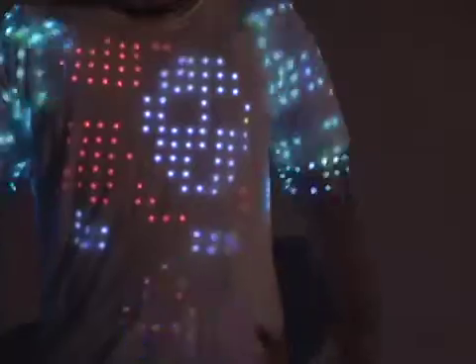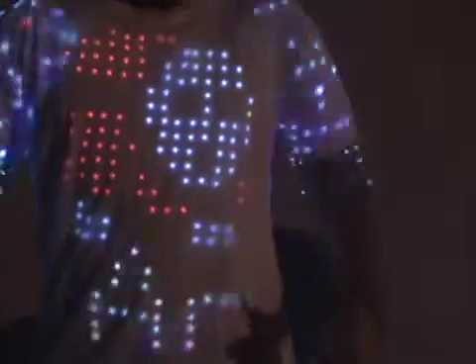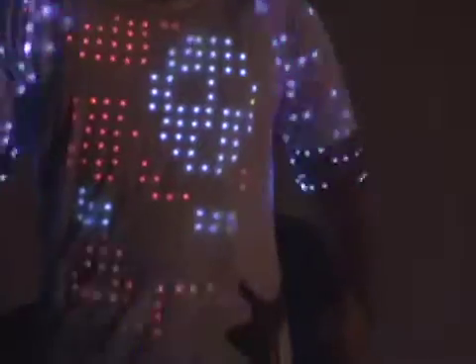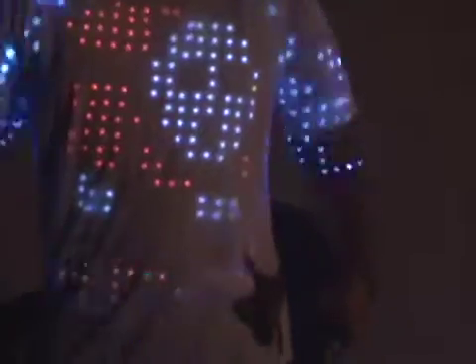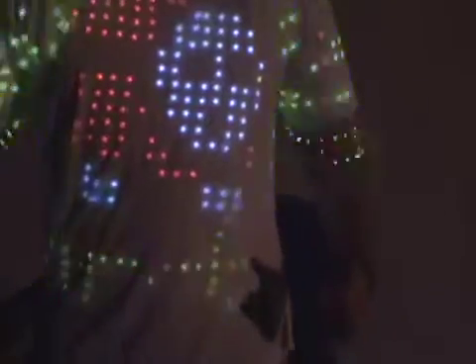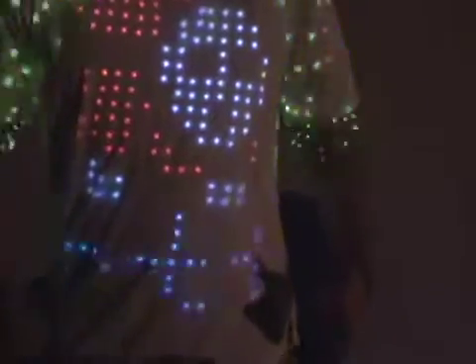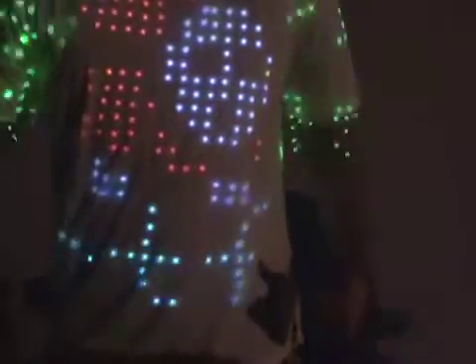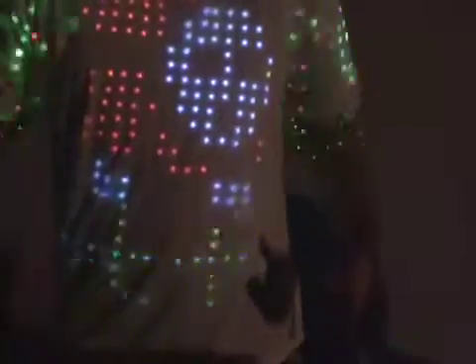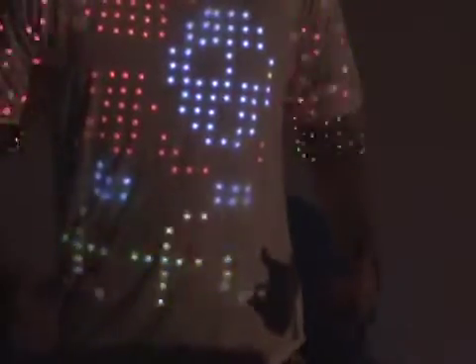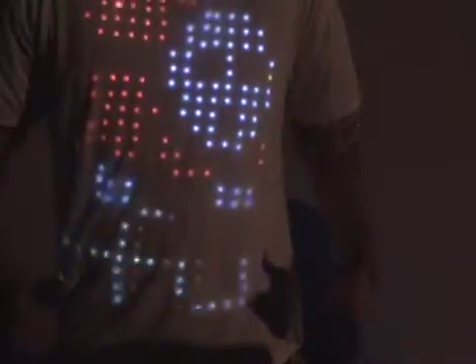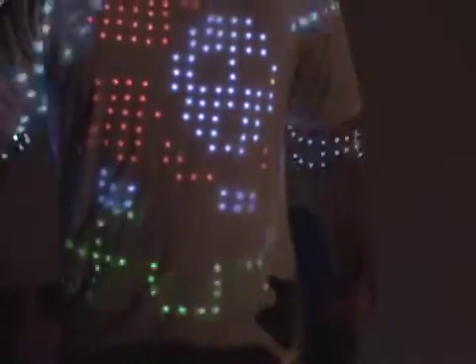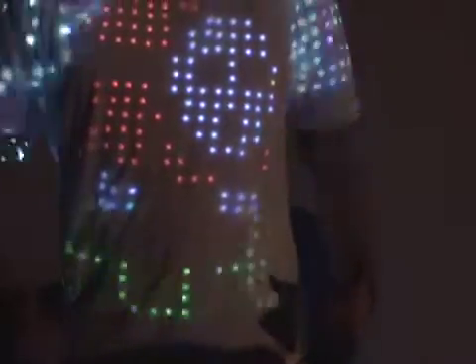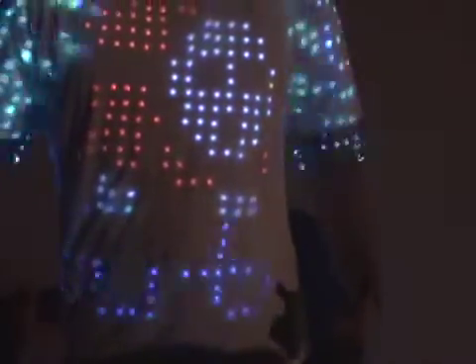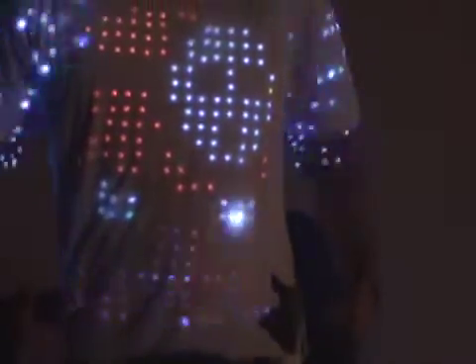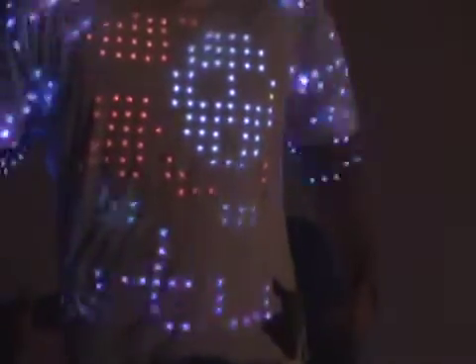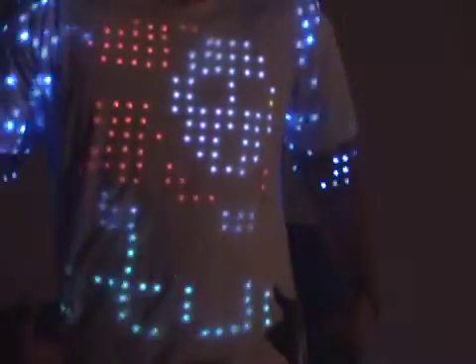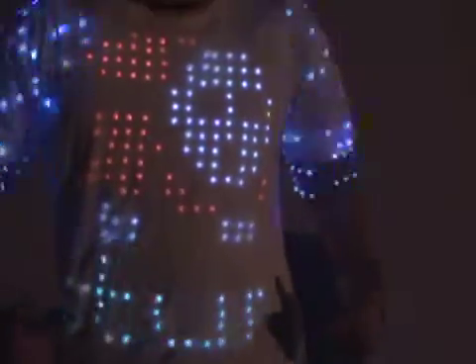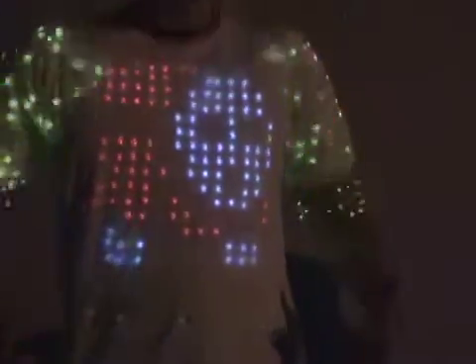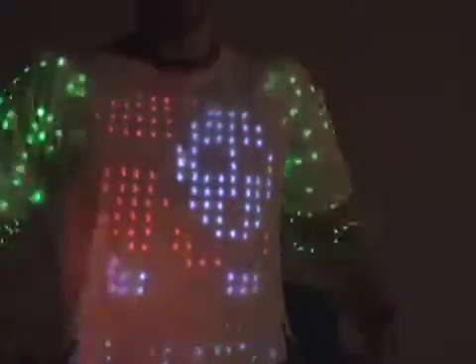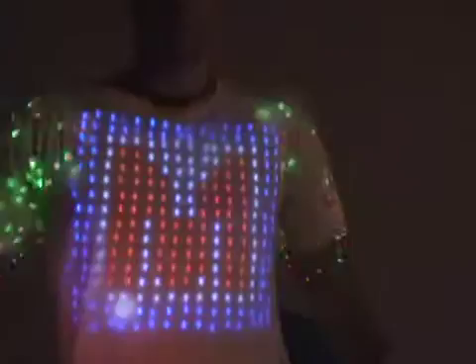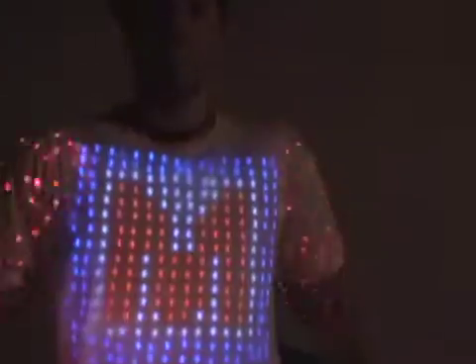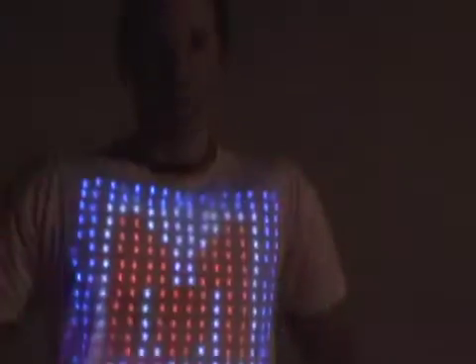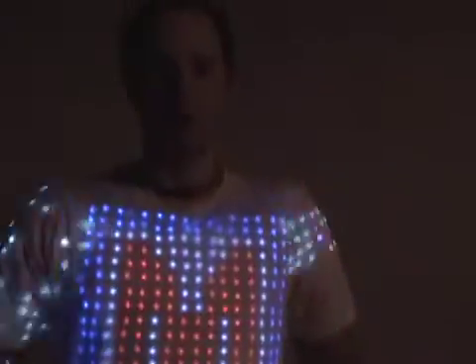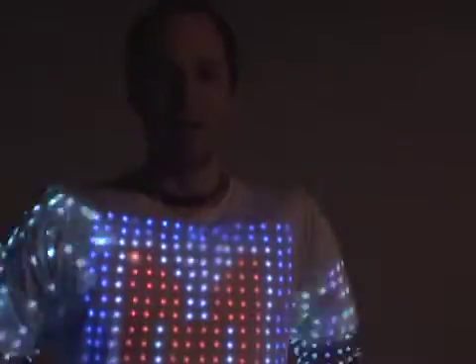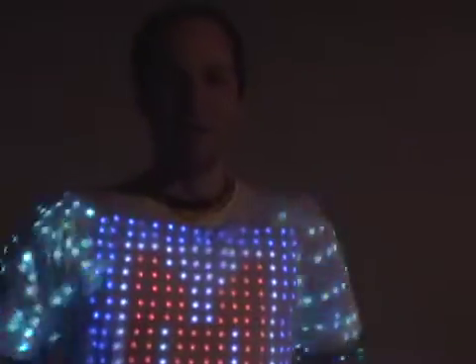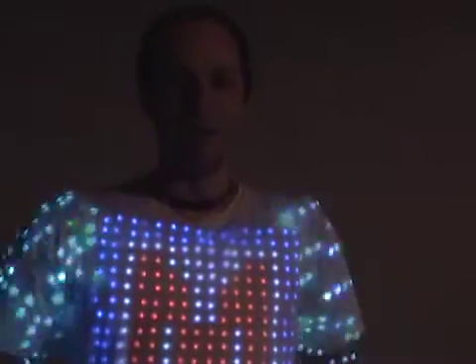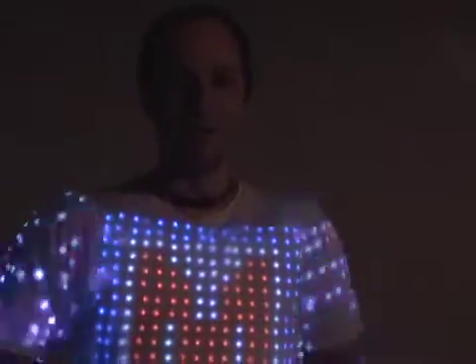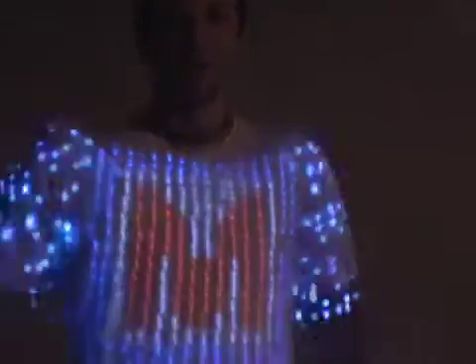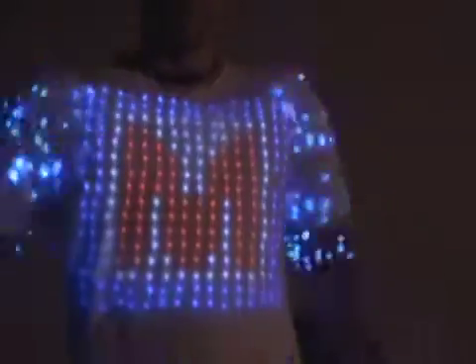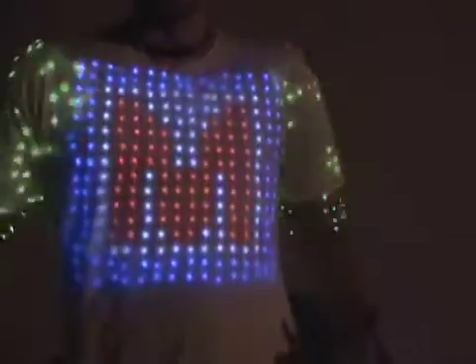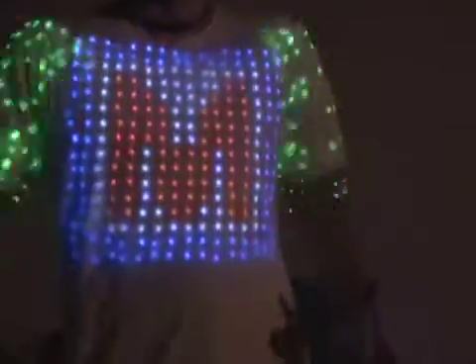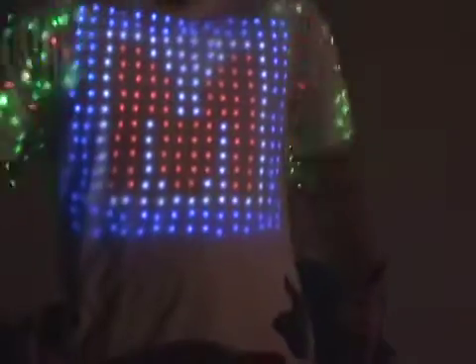Alright everybody, you've got to subscribe to YouTube slash ArtFuture. They rock. Follow them for the latest electronic stuff.